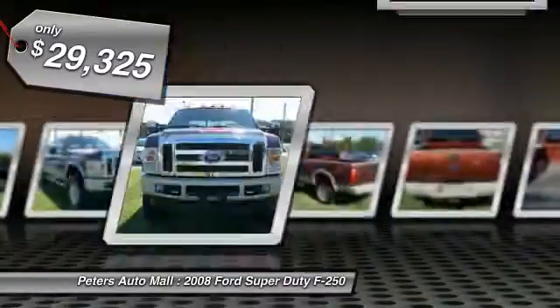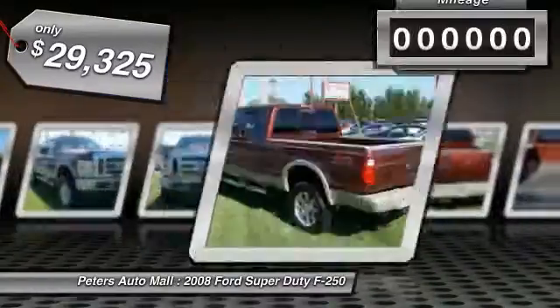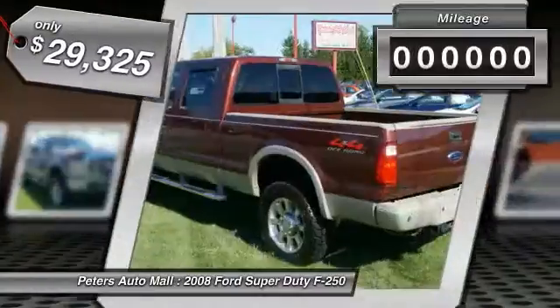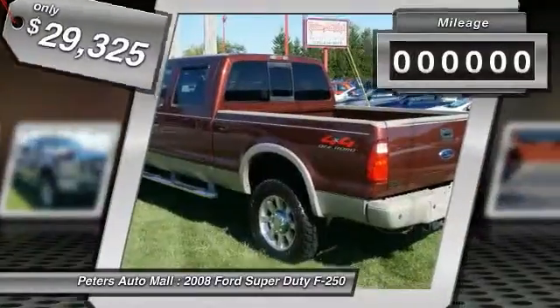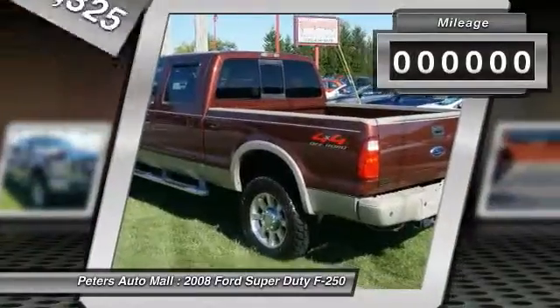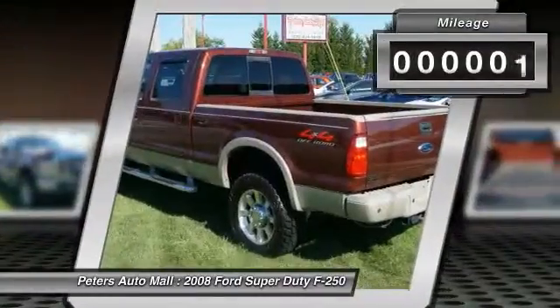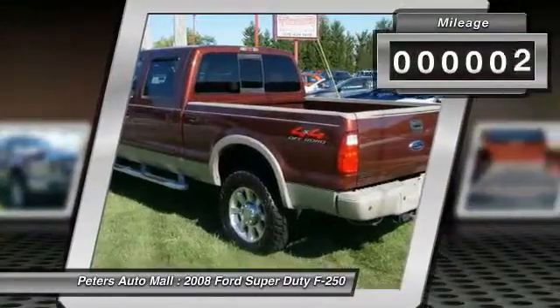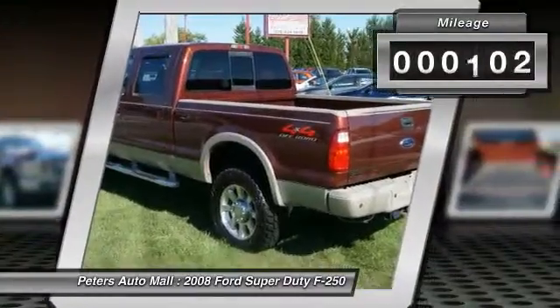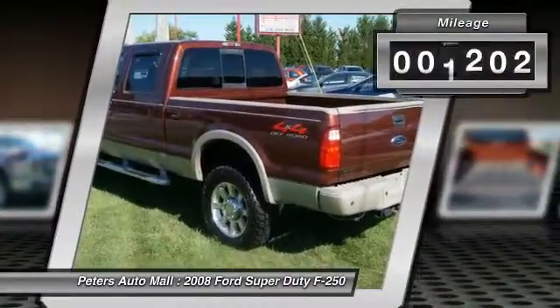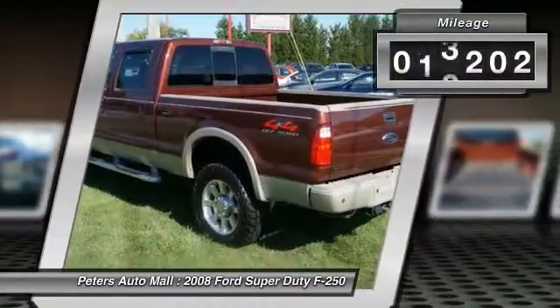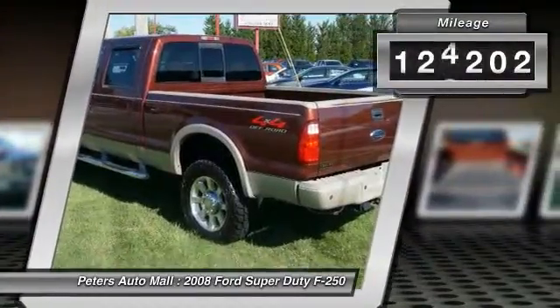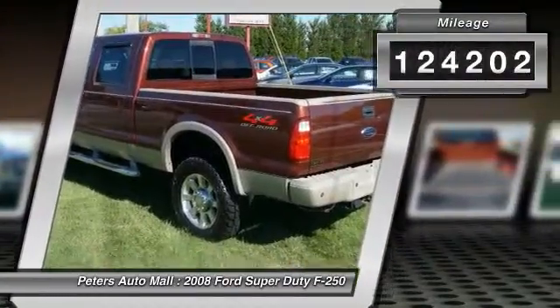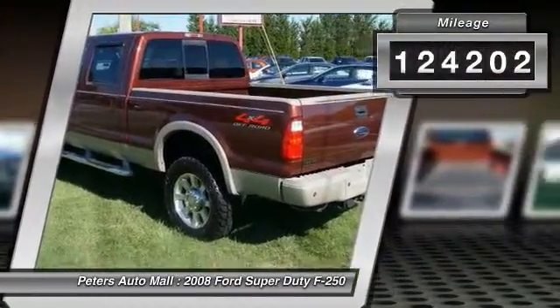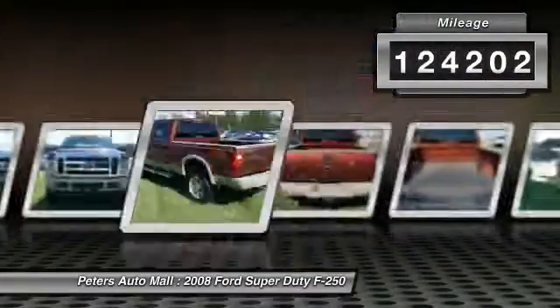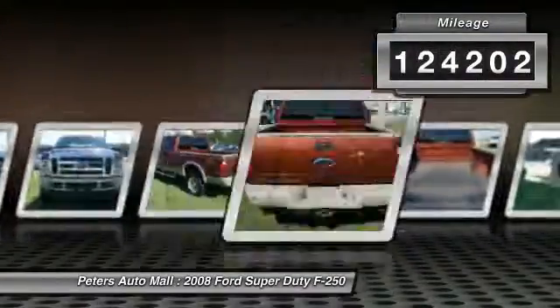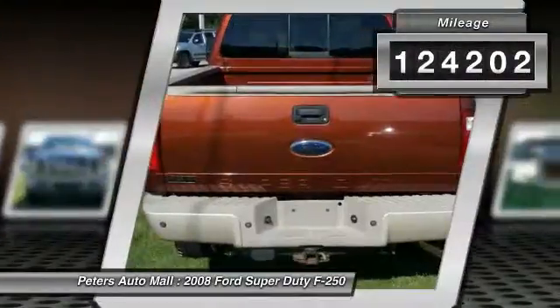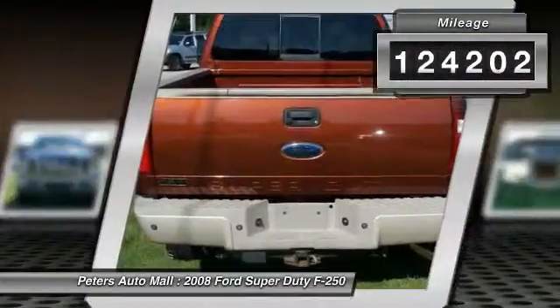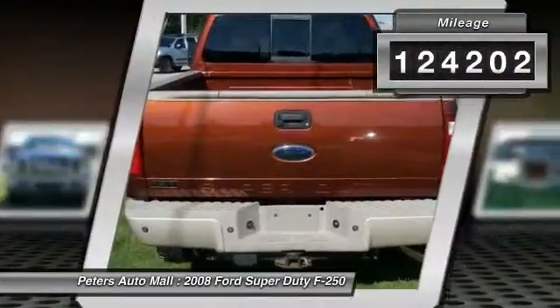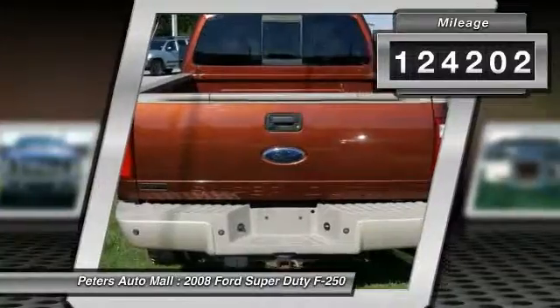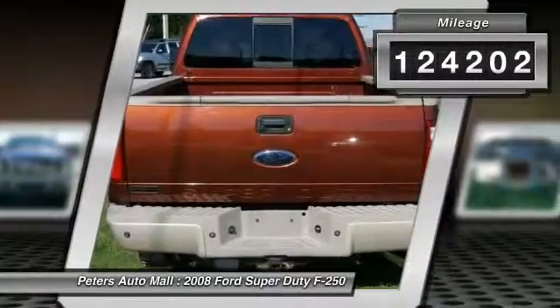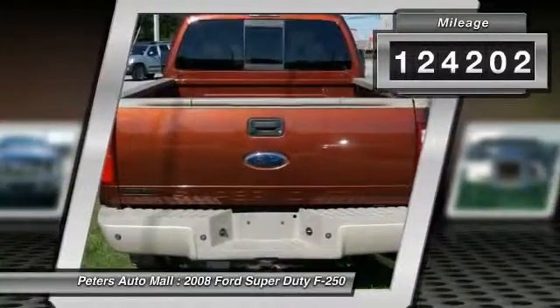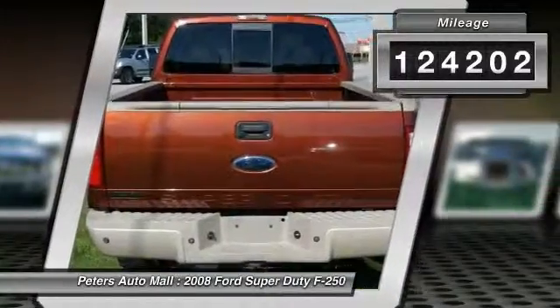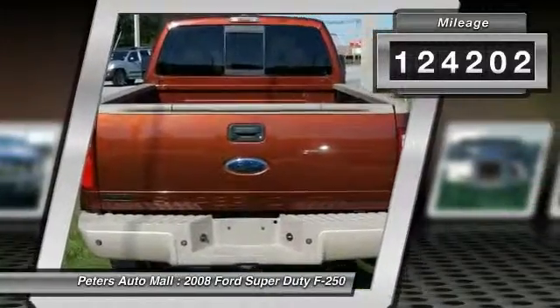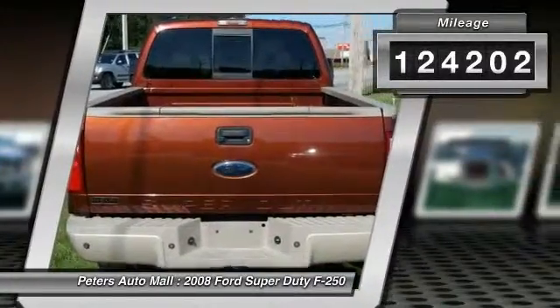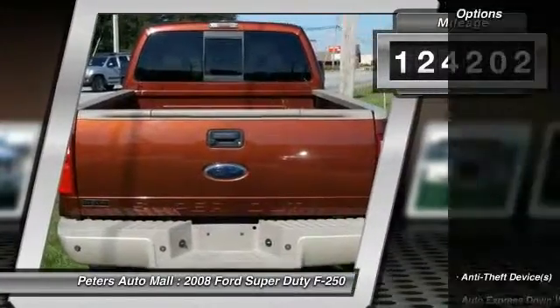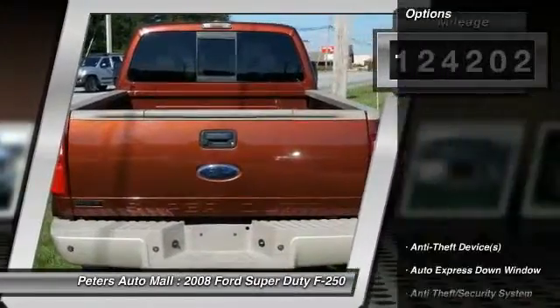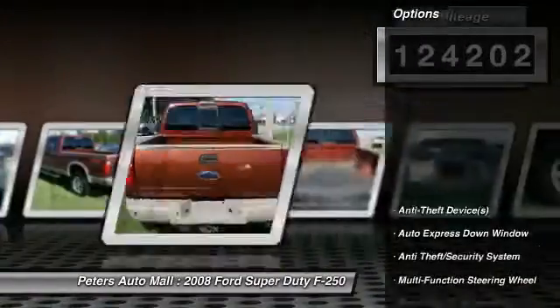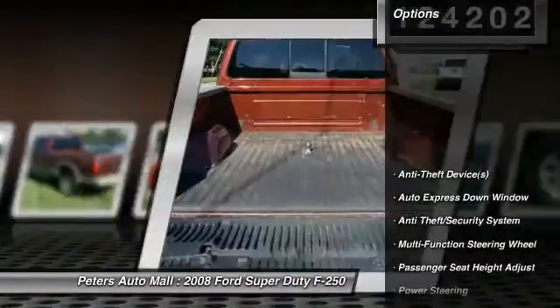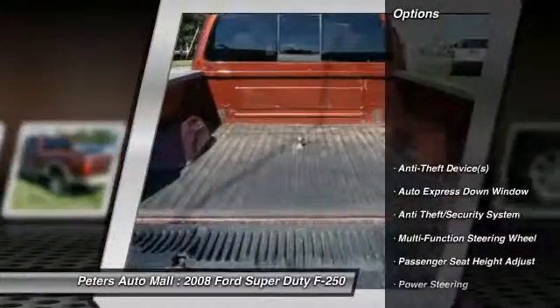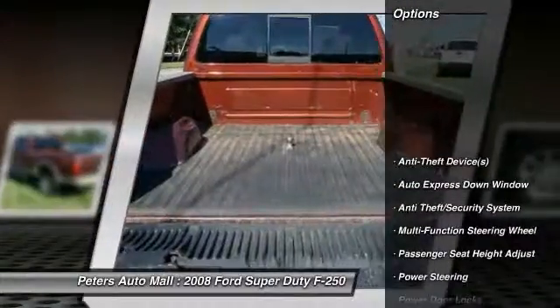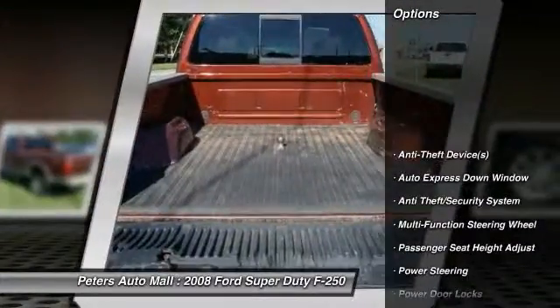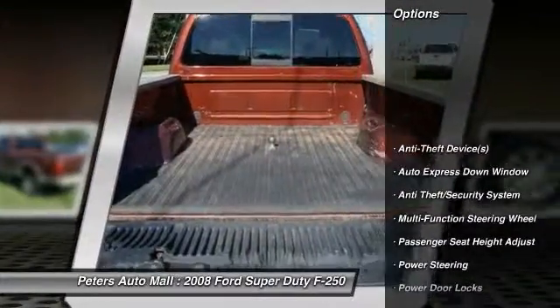Contact Peters Auto Mall at 888-471-2191 and see this vehicle firsthand.